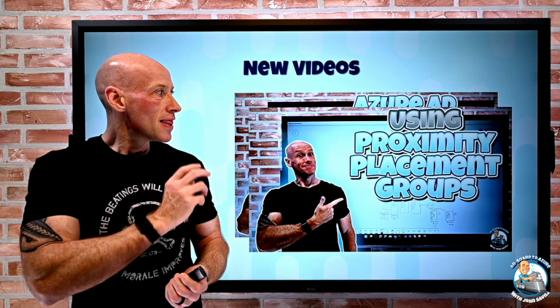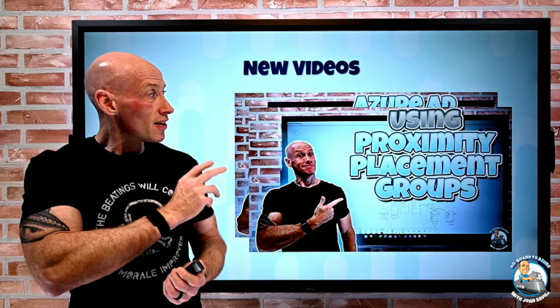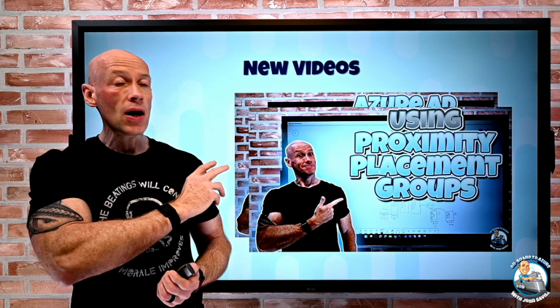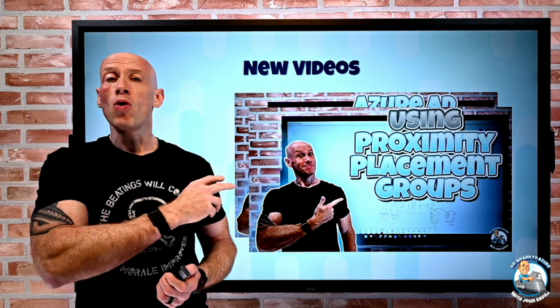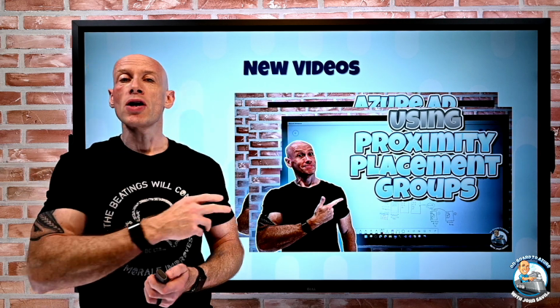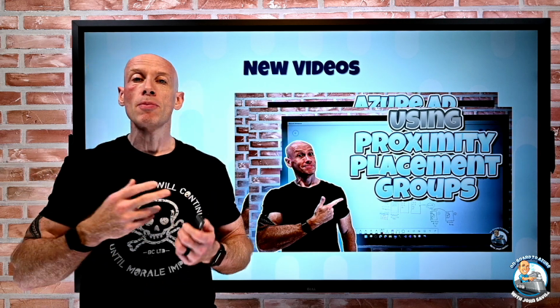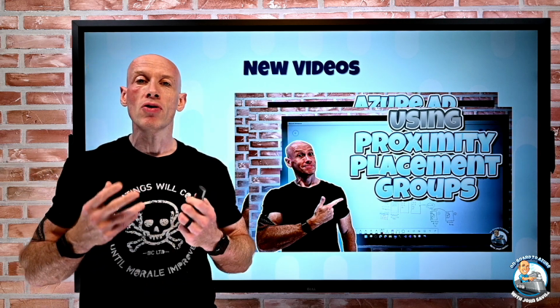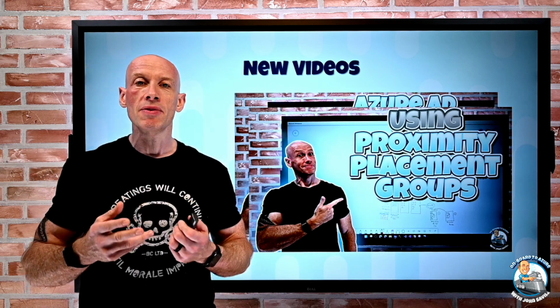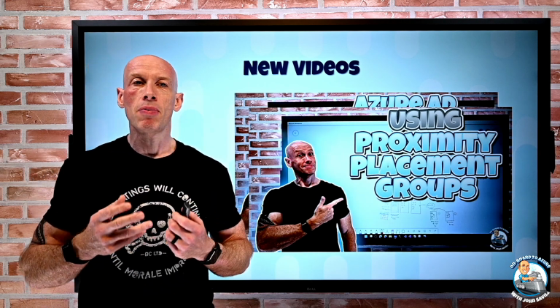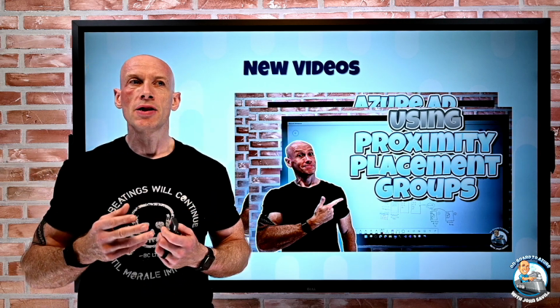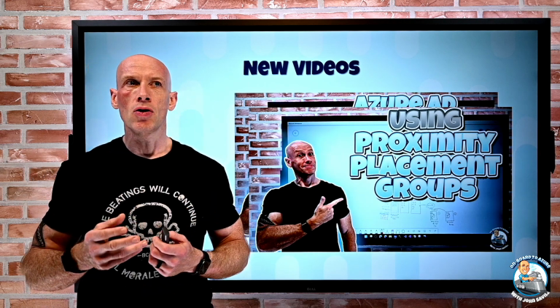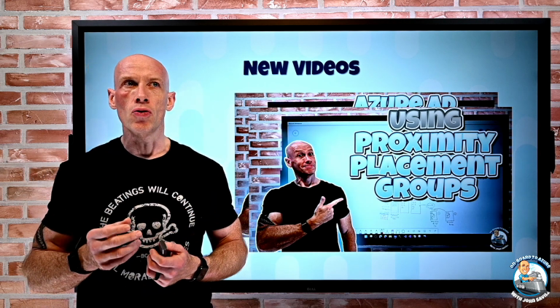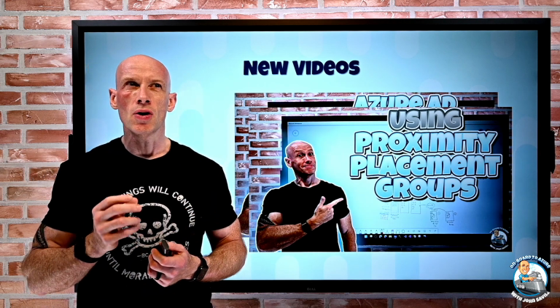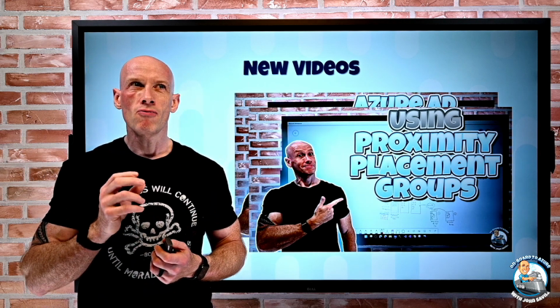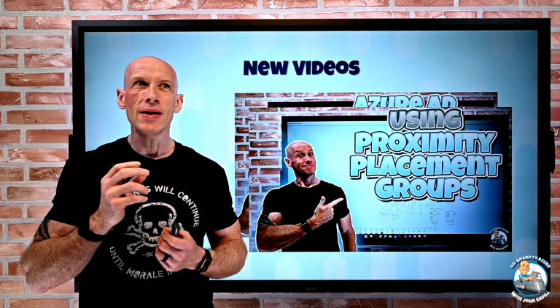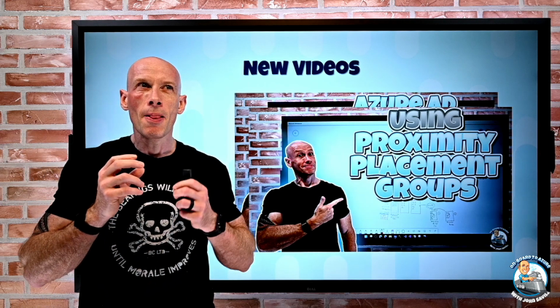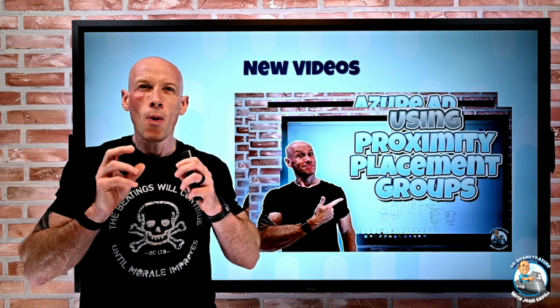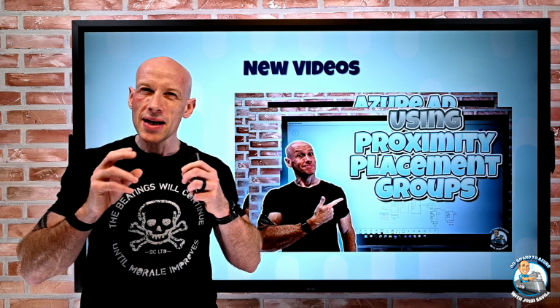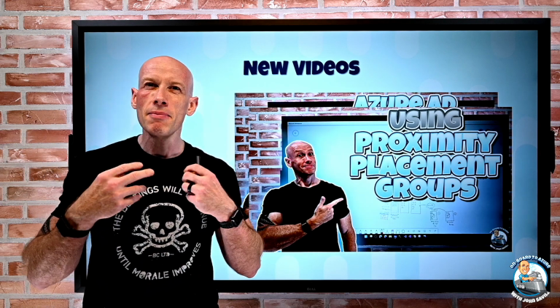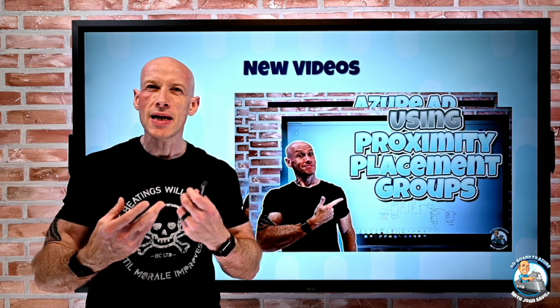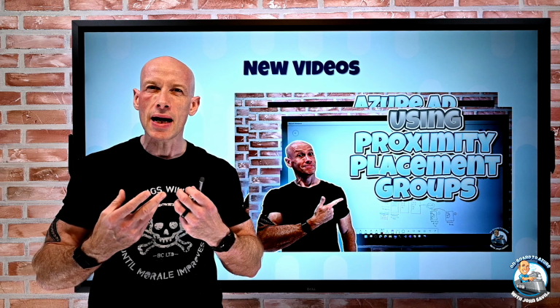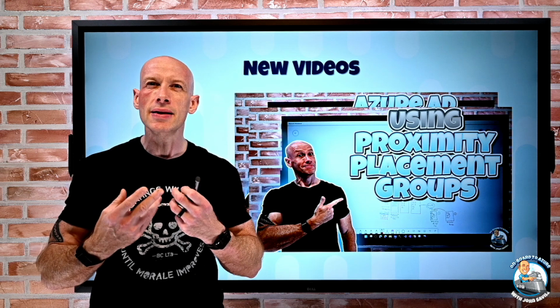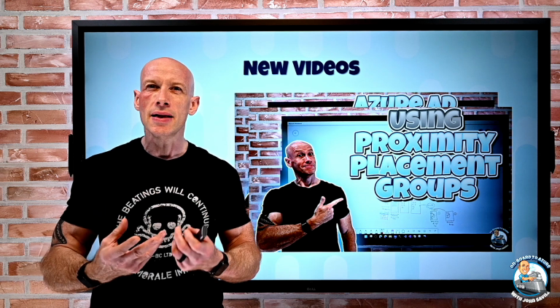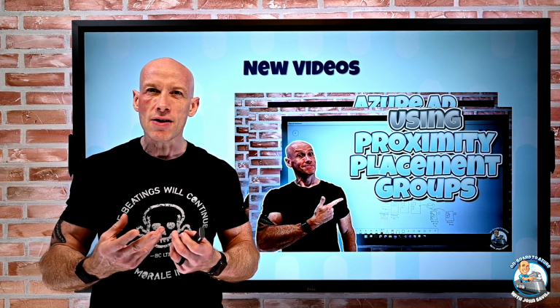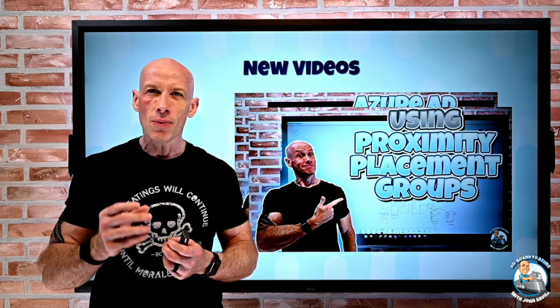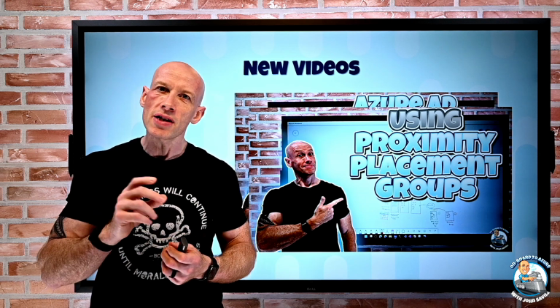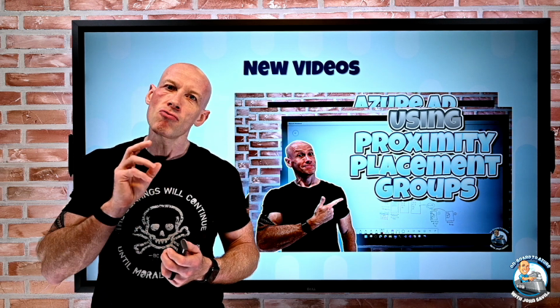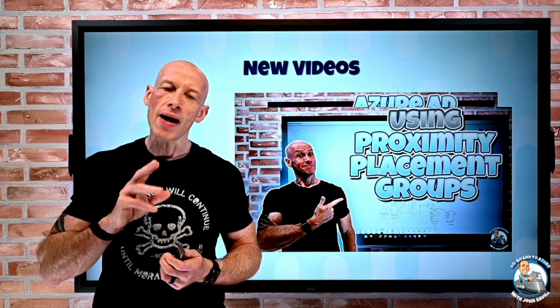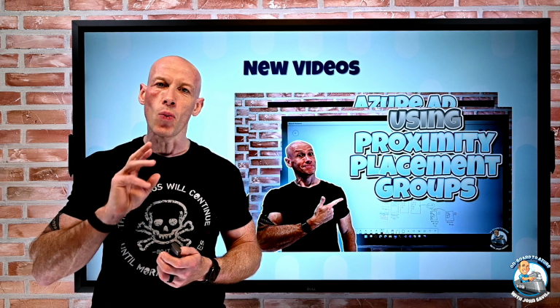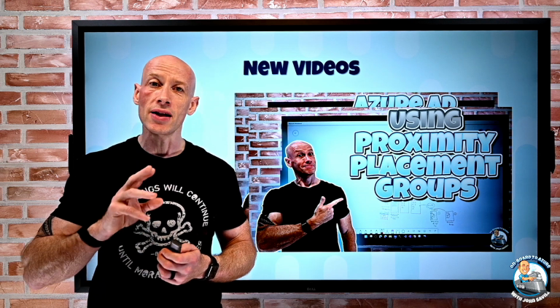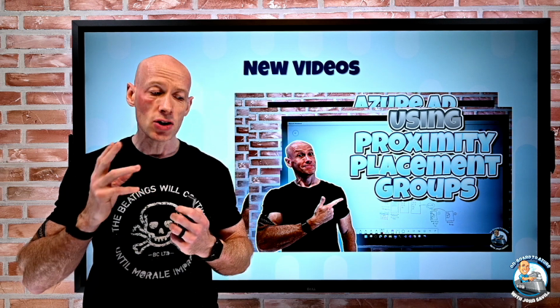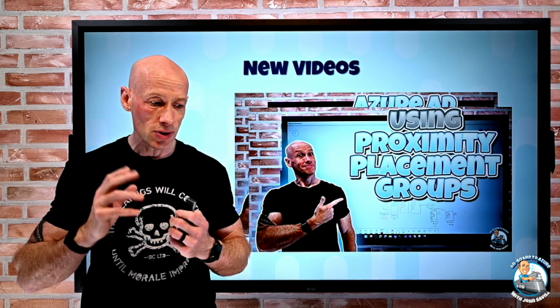Then I did a video all about using proximity placement groups — really what makes them tick underneath and what is the right way to use them.